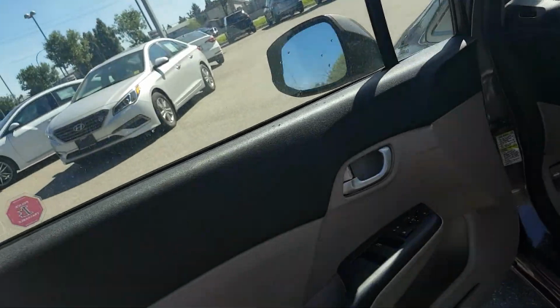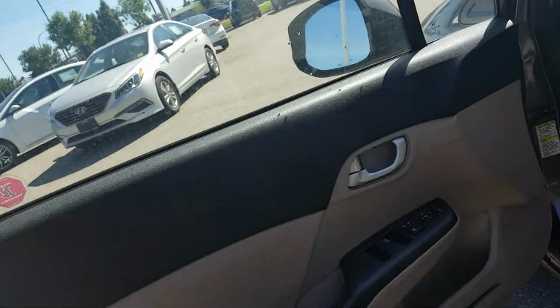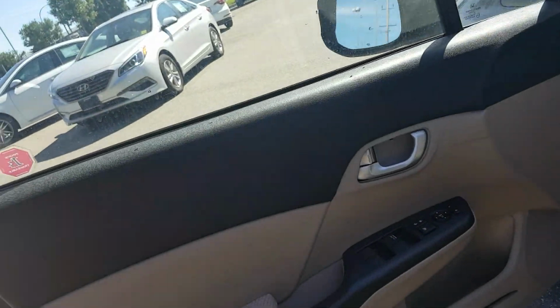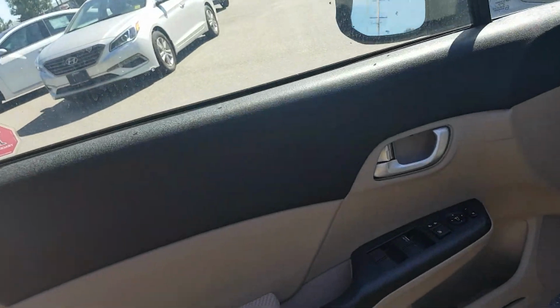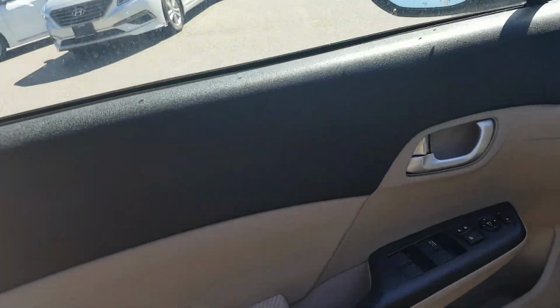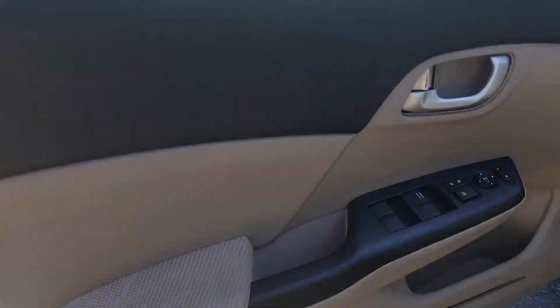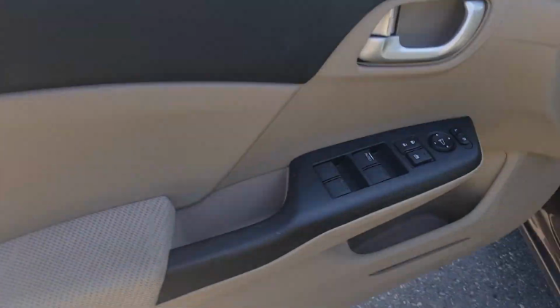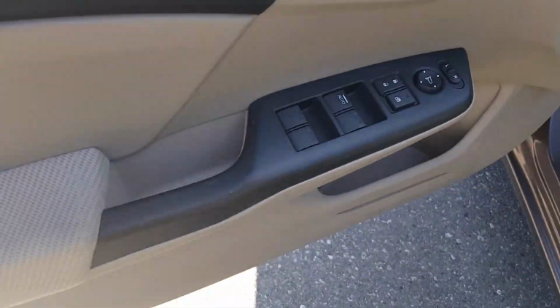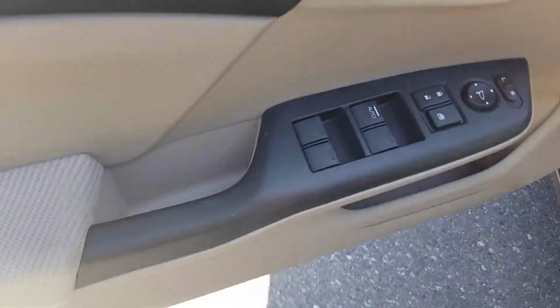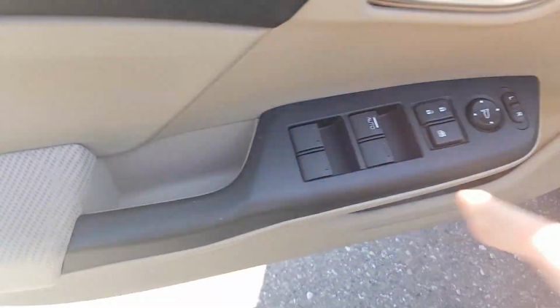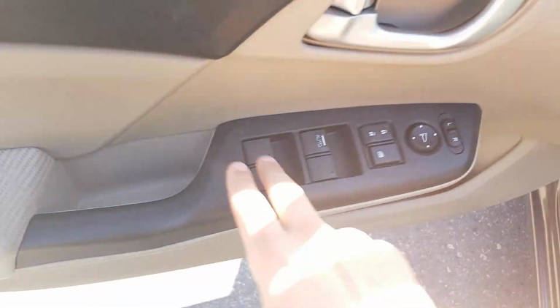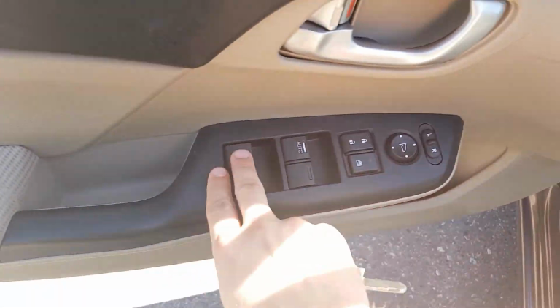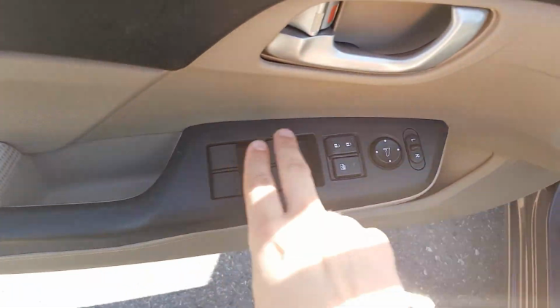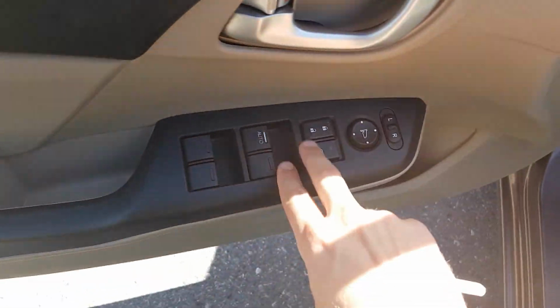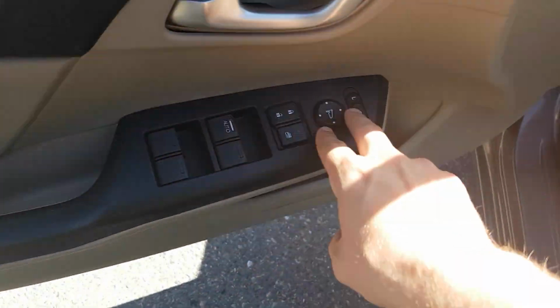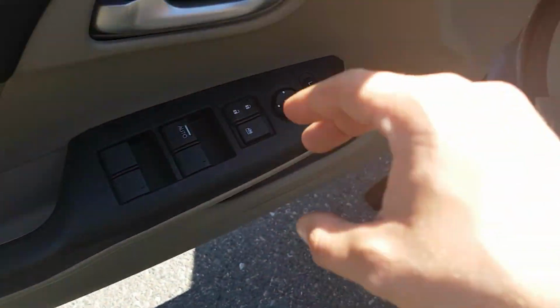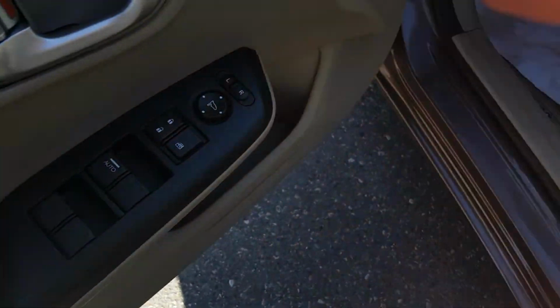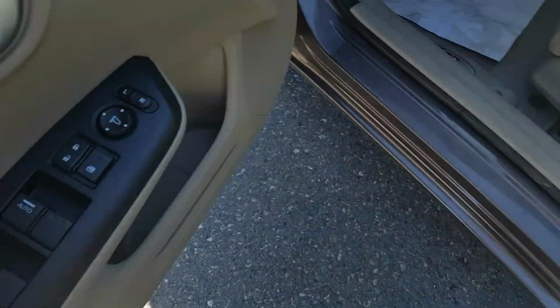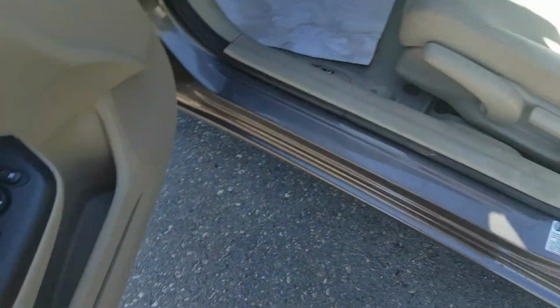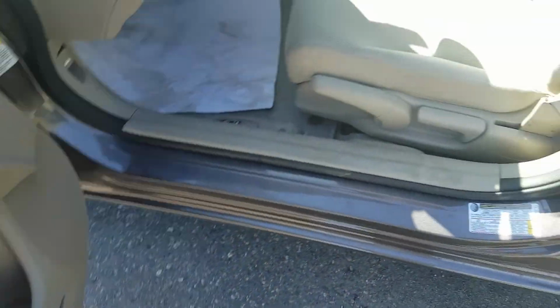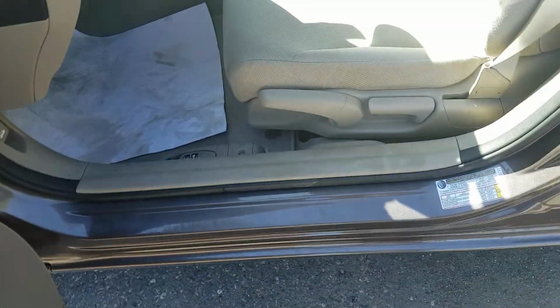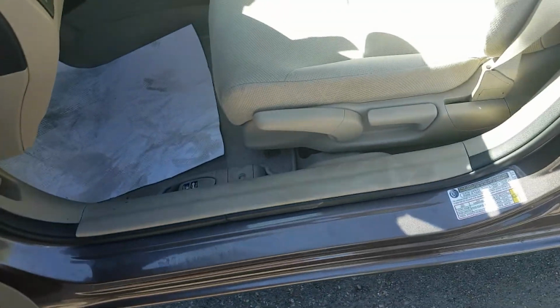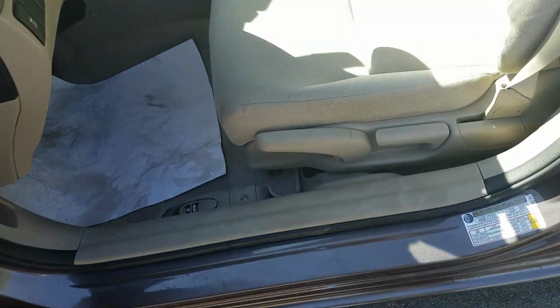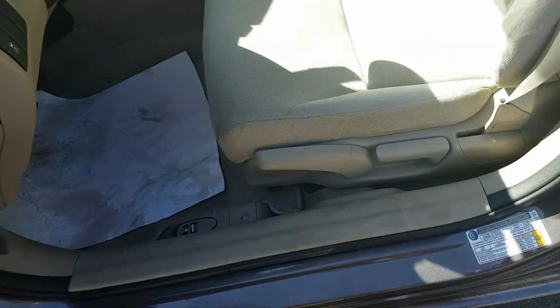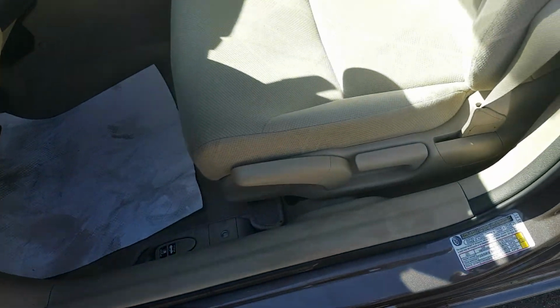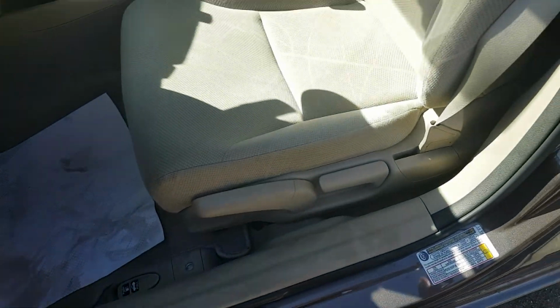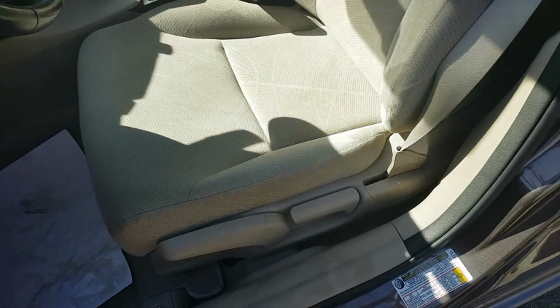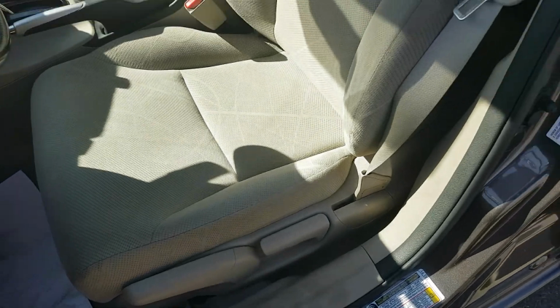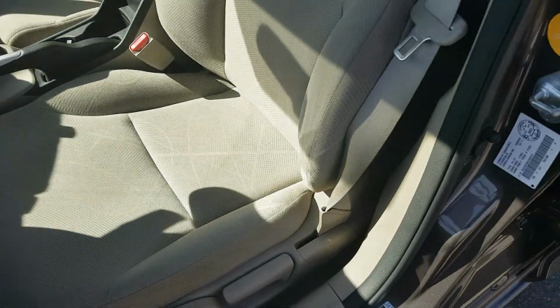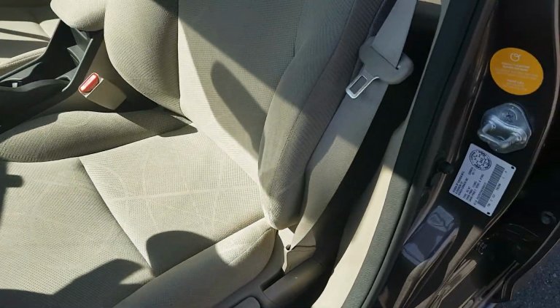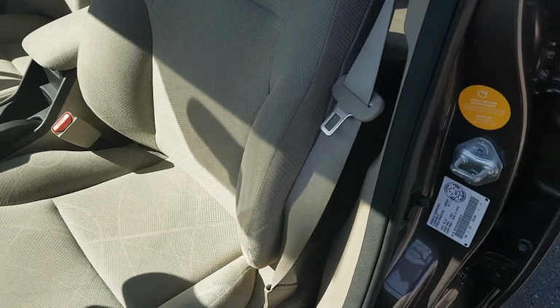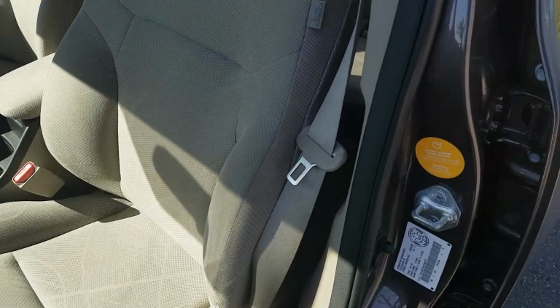In our door here we do have power options — windows, locks, mirrors — cloth interior and bucket seat seating.